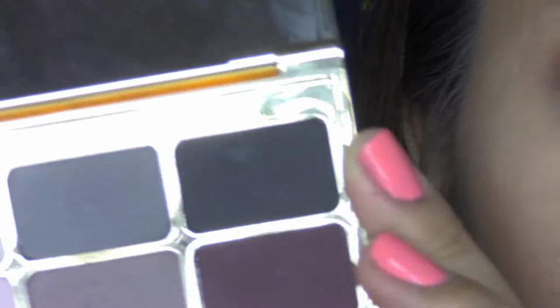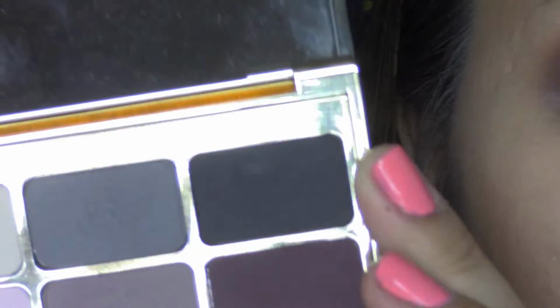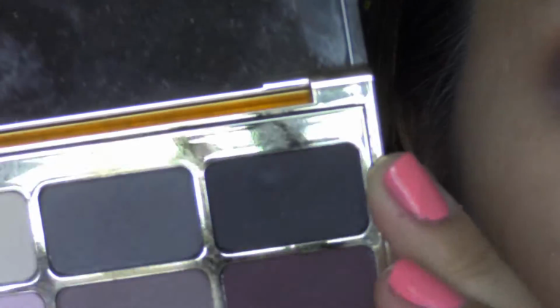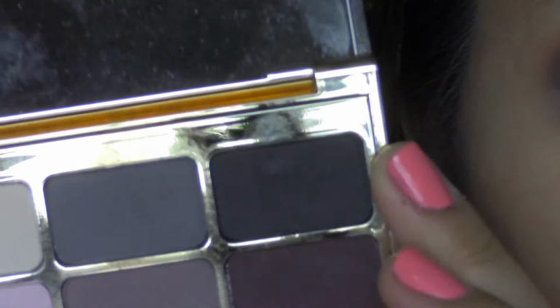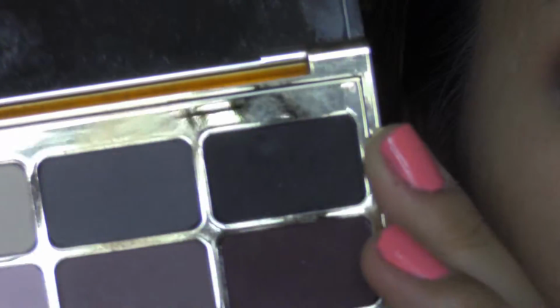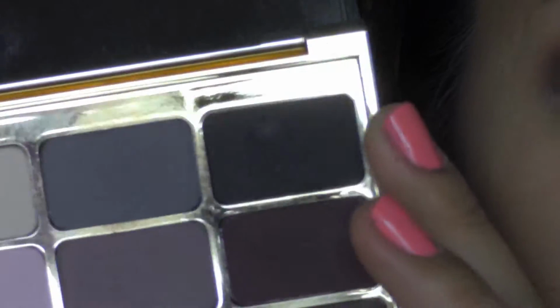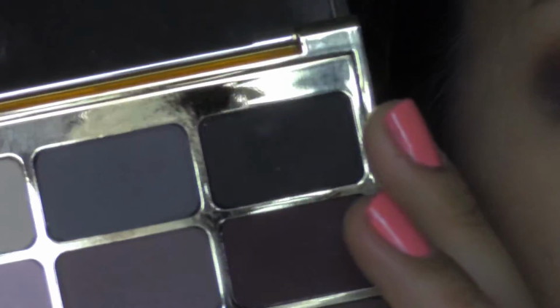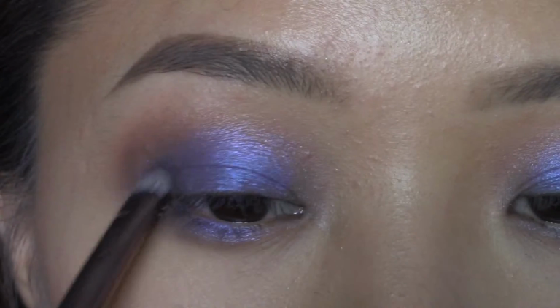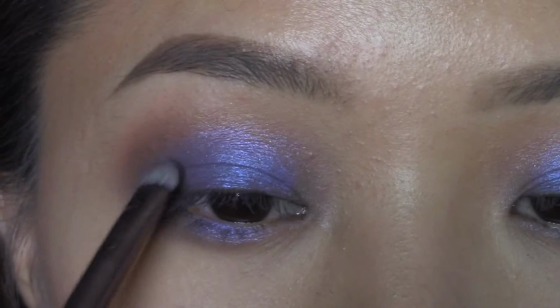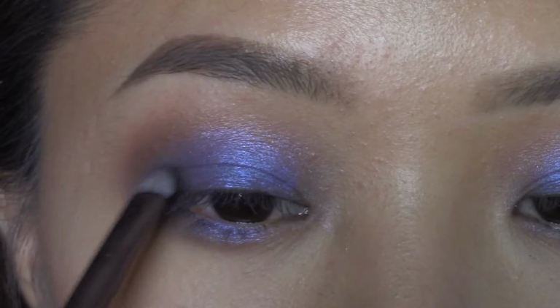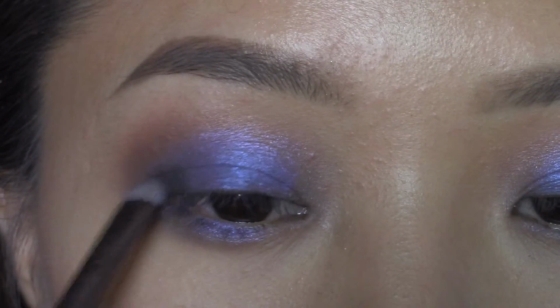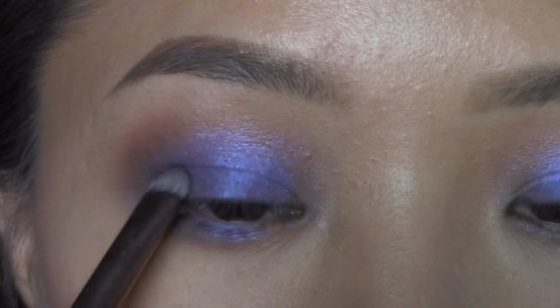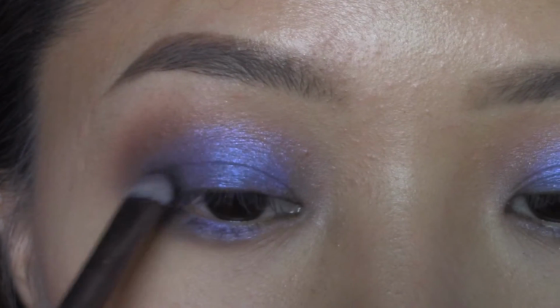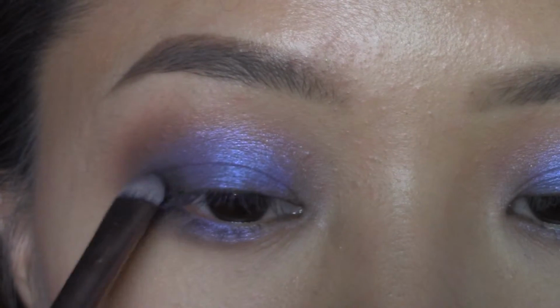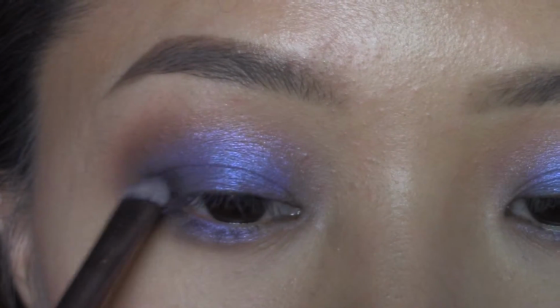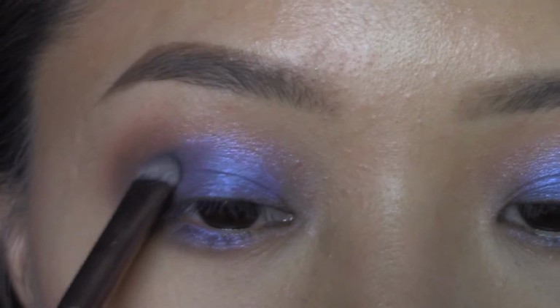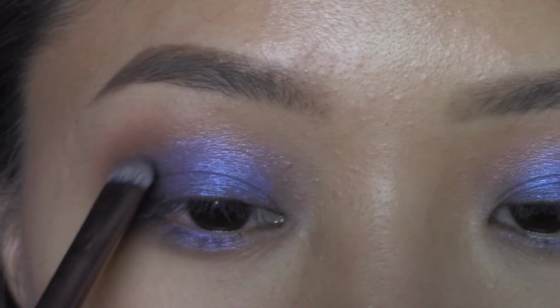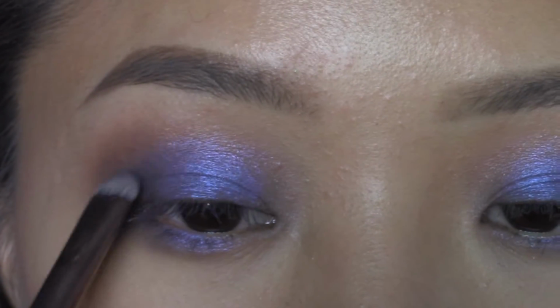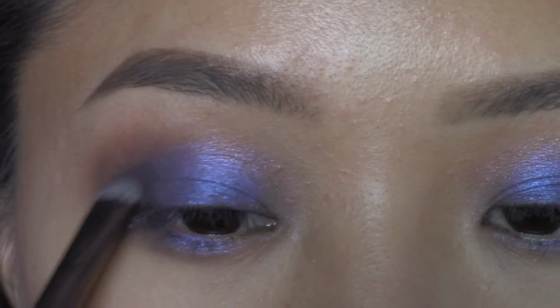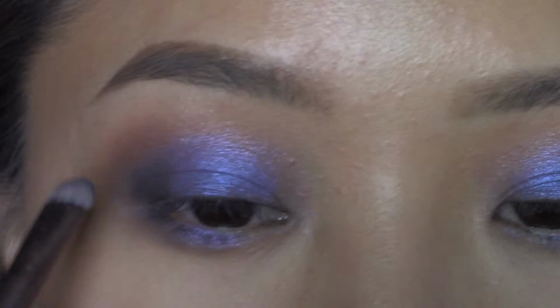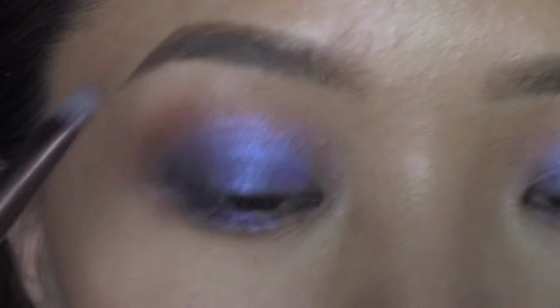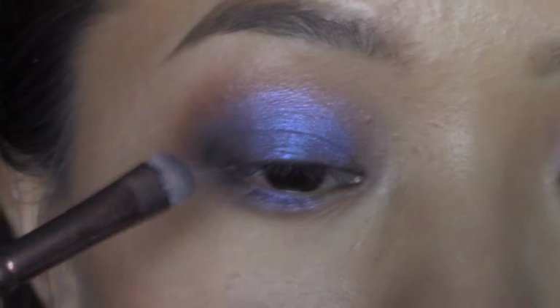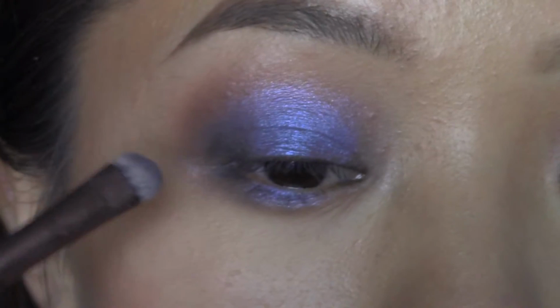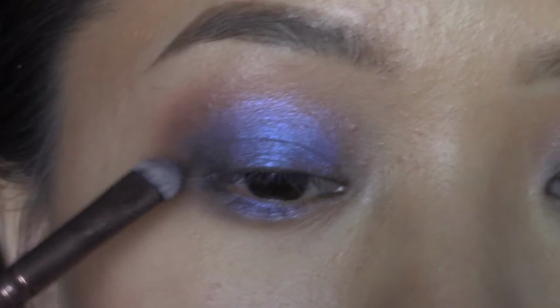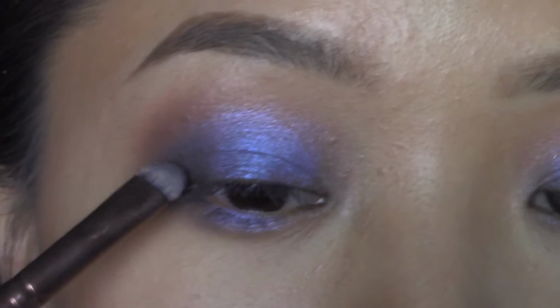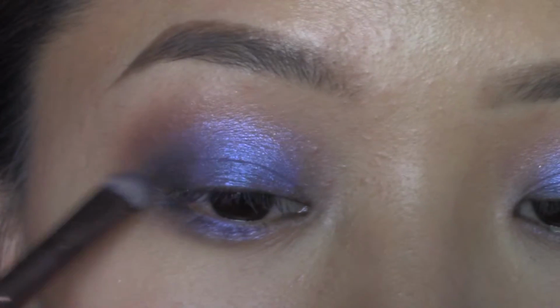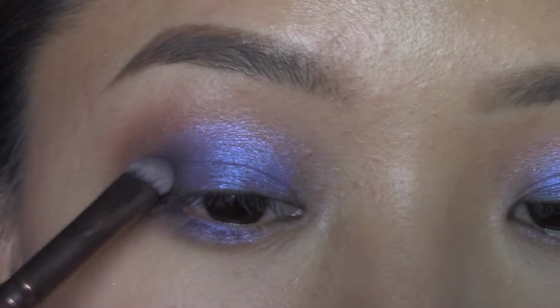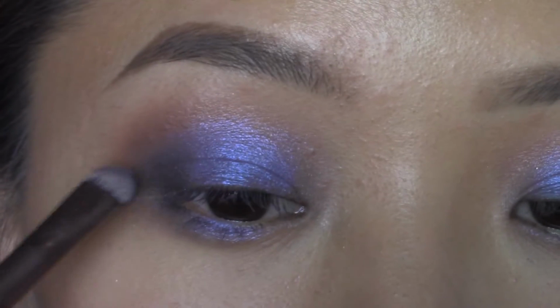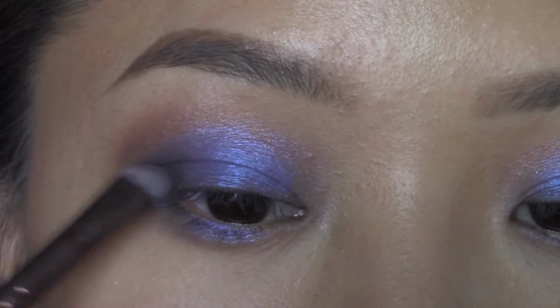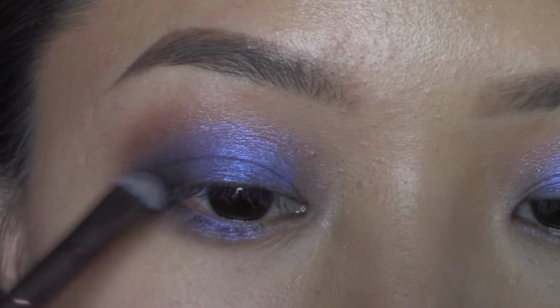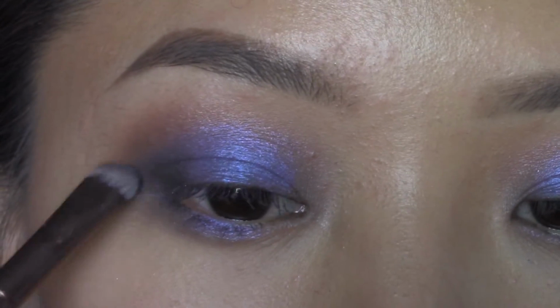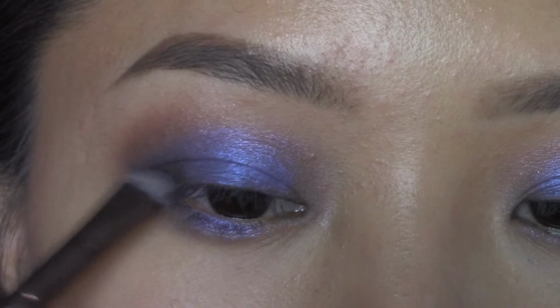Using a matte black shade, put that on the outer corners of the eyes and also to the lower lash line.